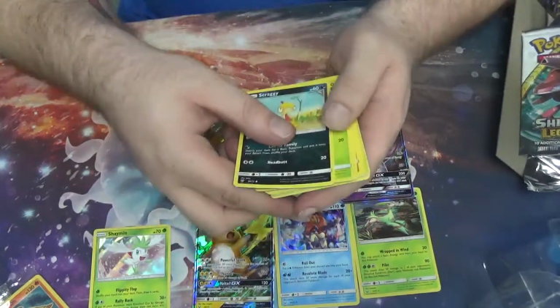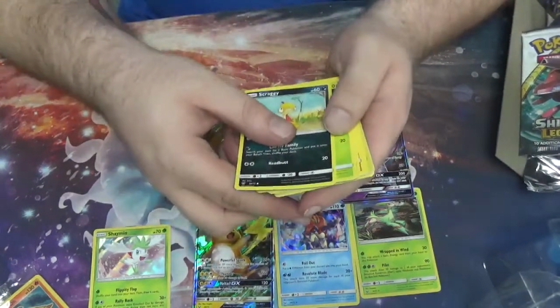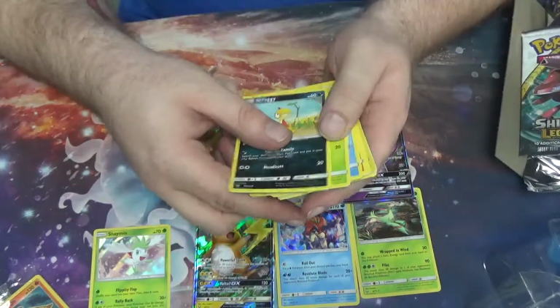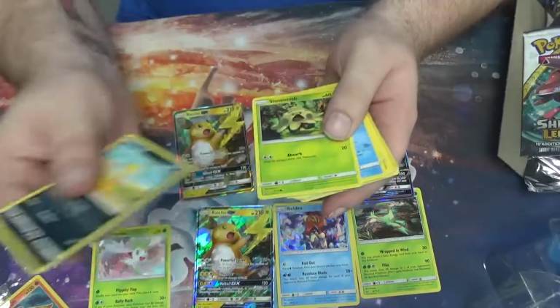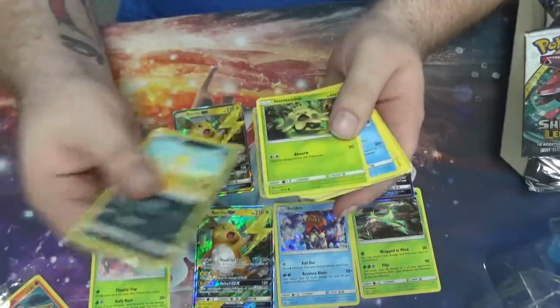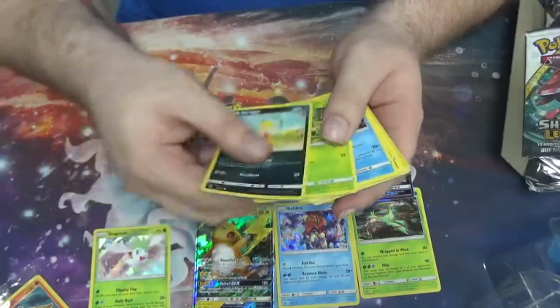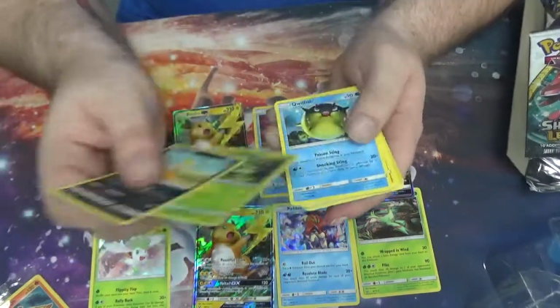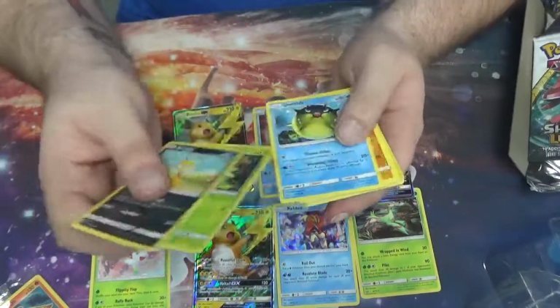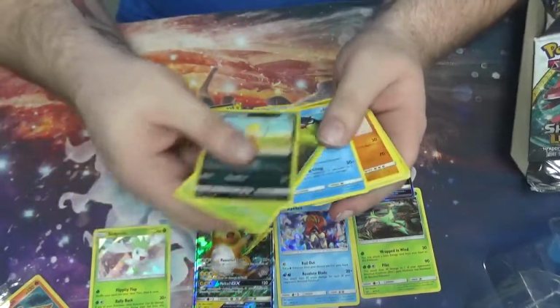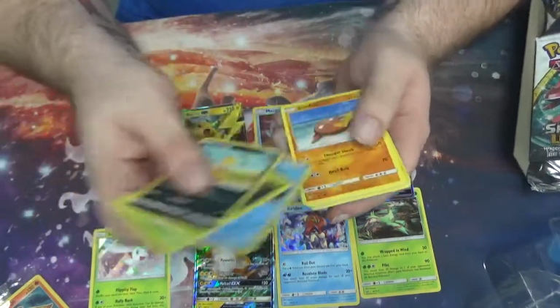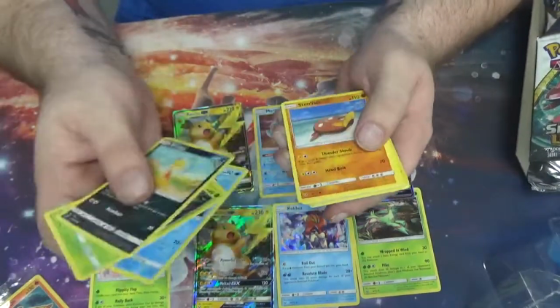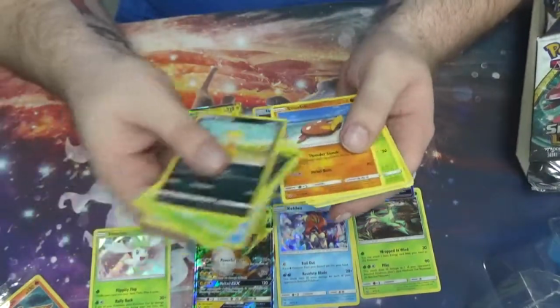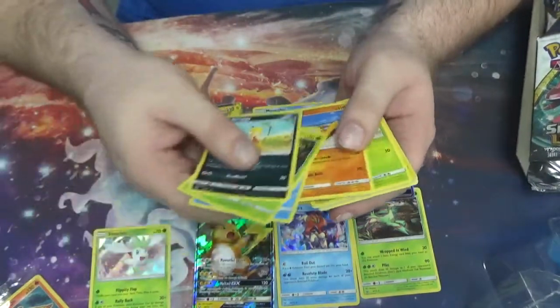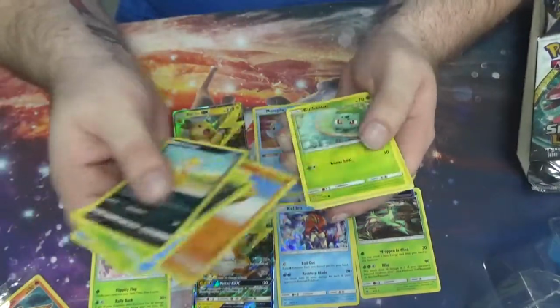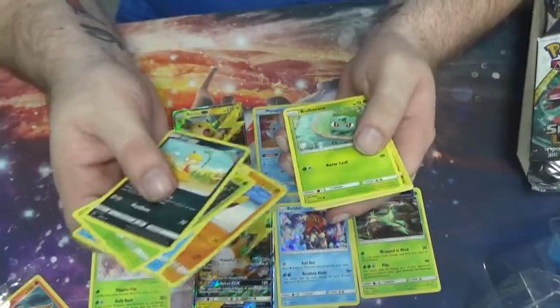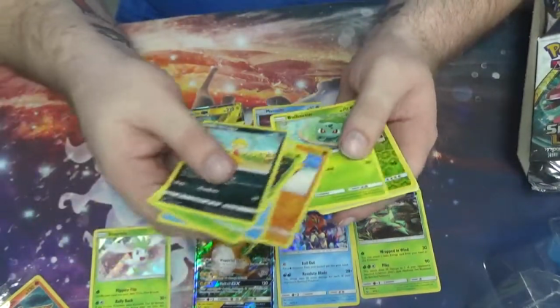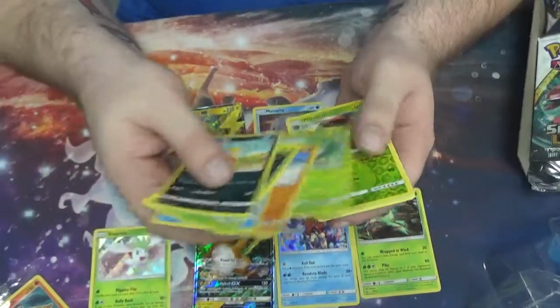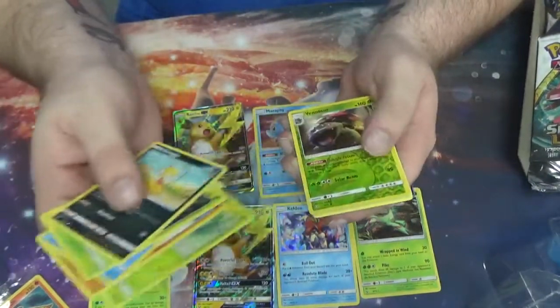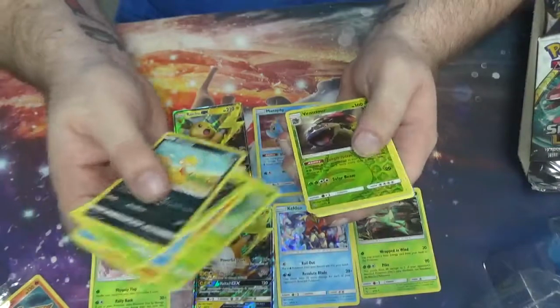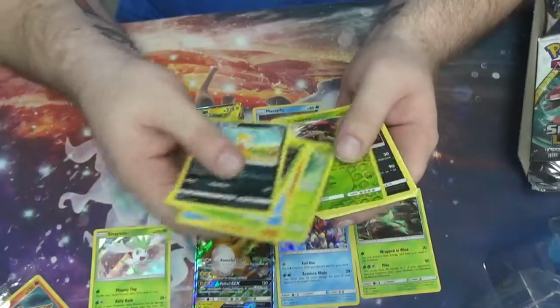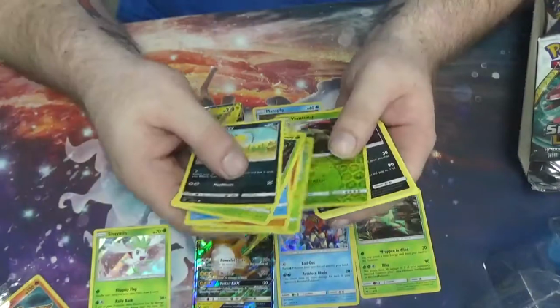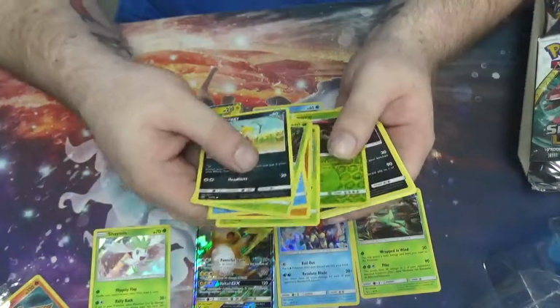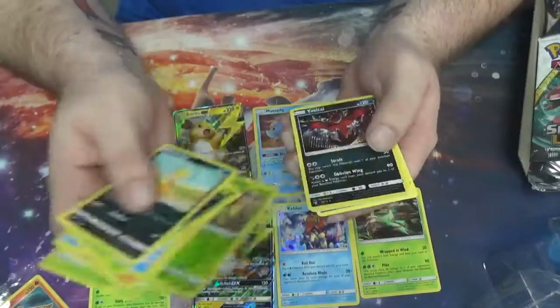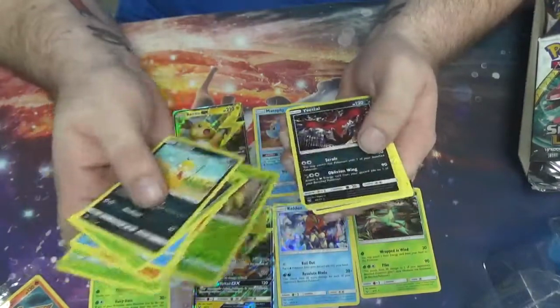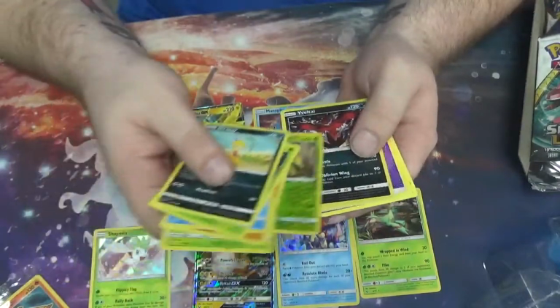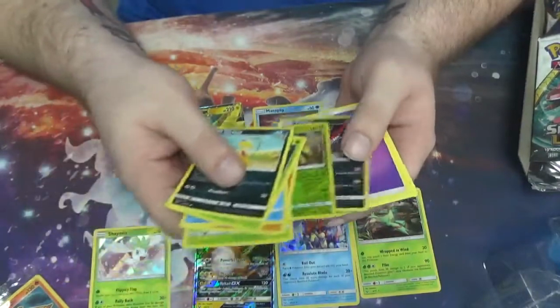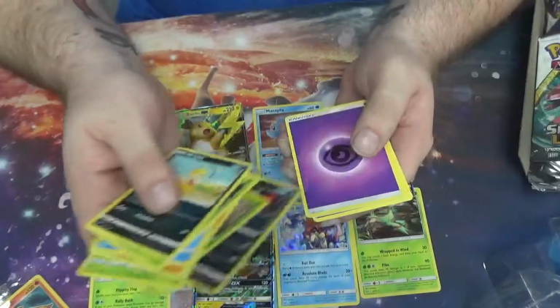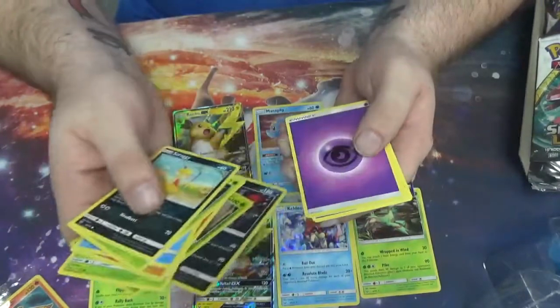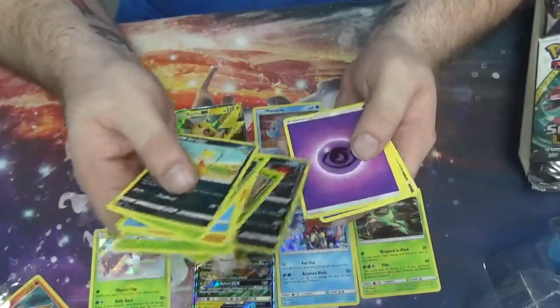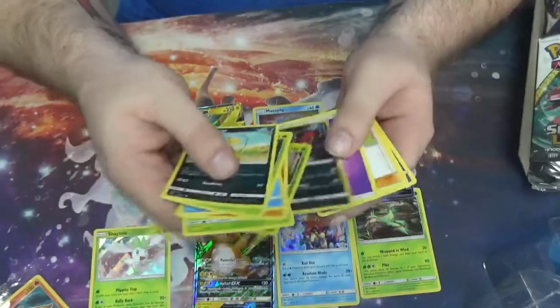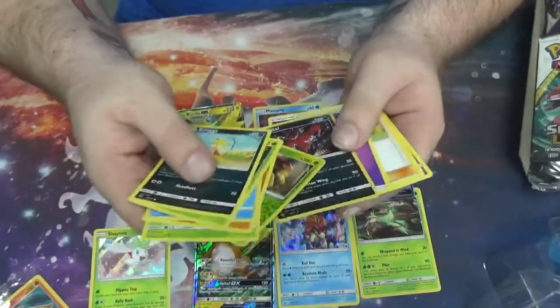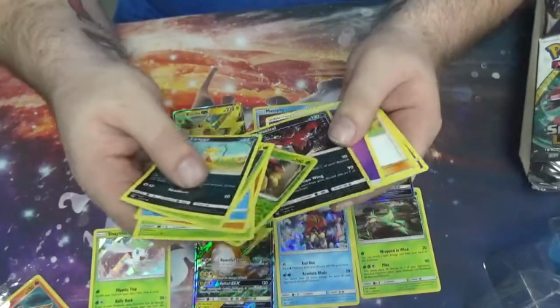Pack eight: Scraggy, Shroomish, Quillfish, Dunfisk, Bulbasaur, Venusaur, Evalto.